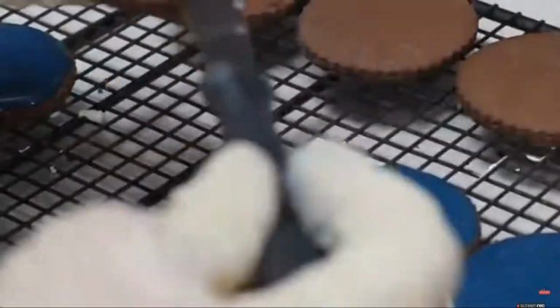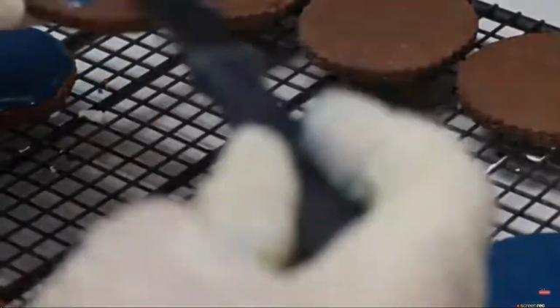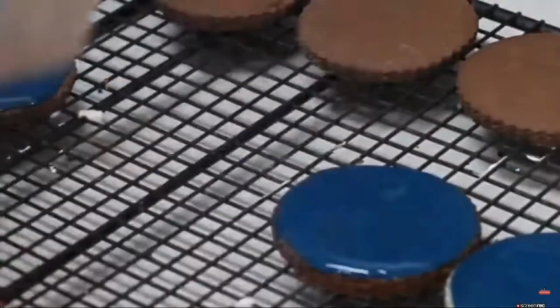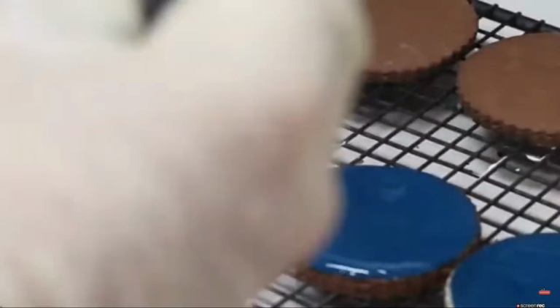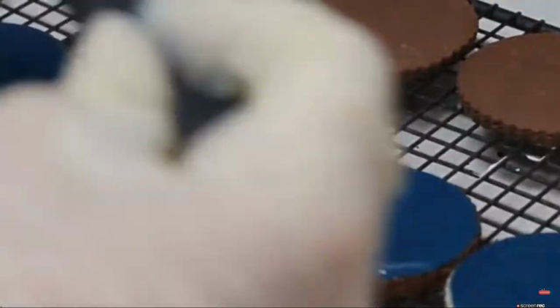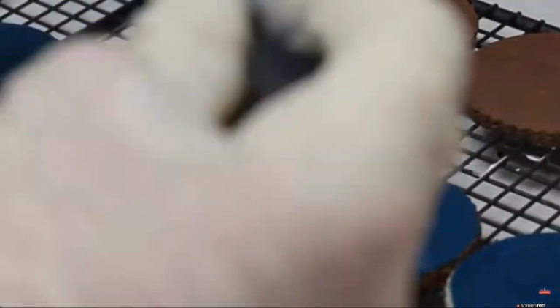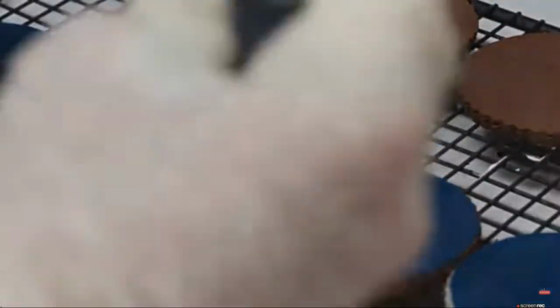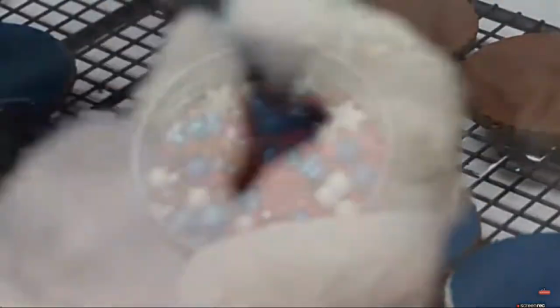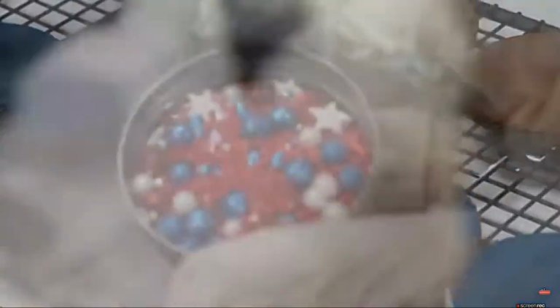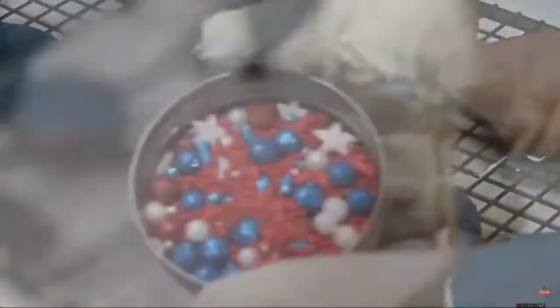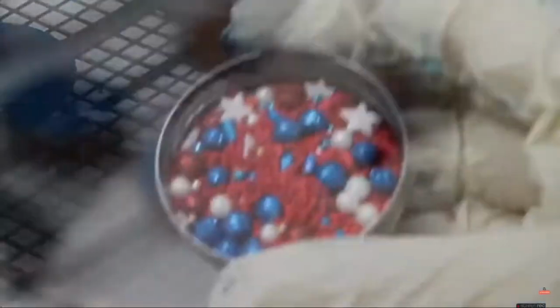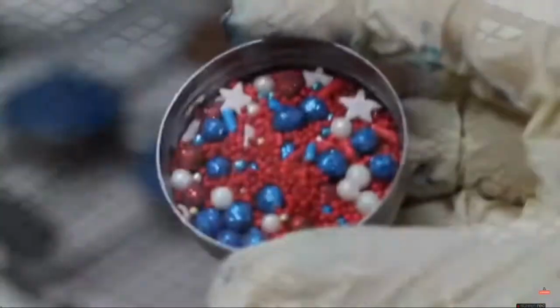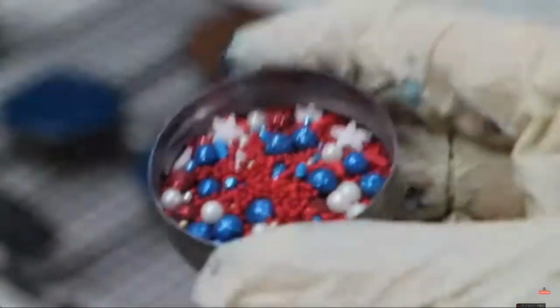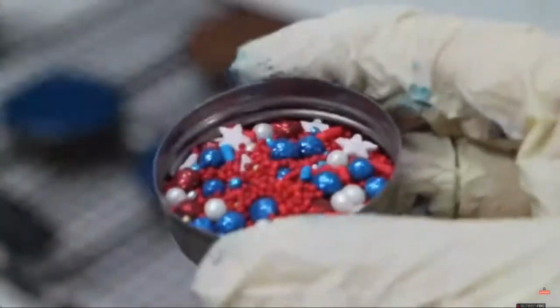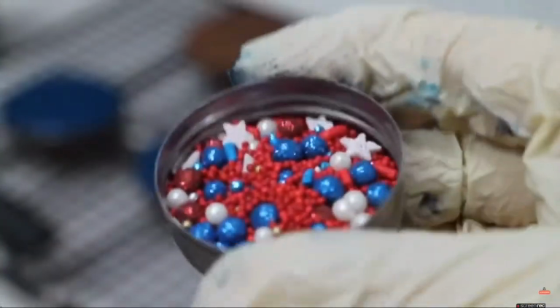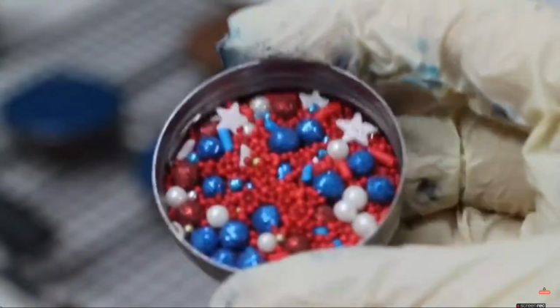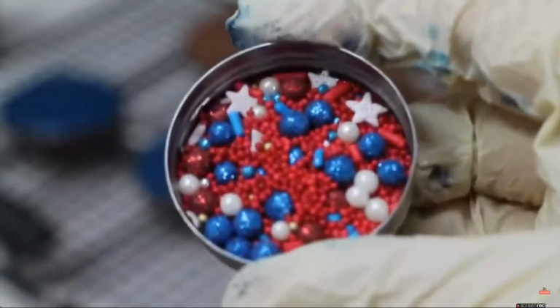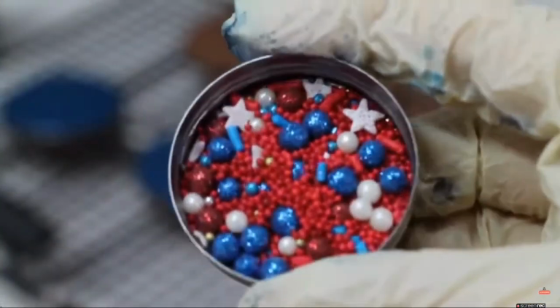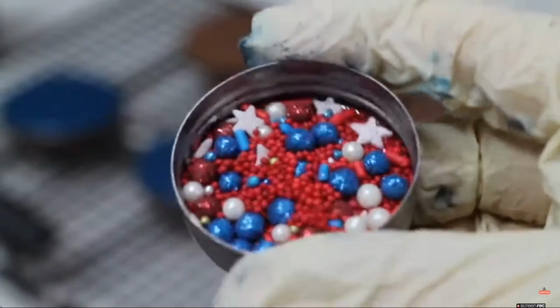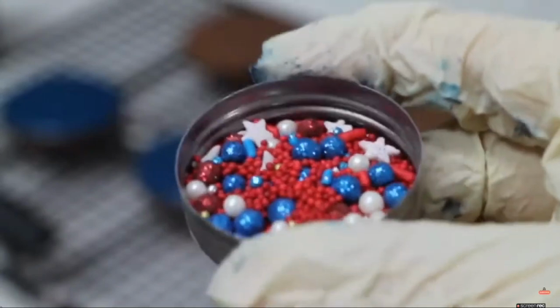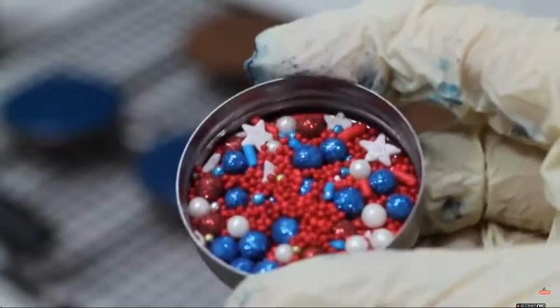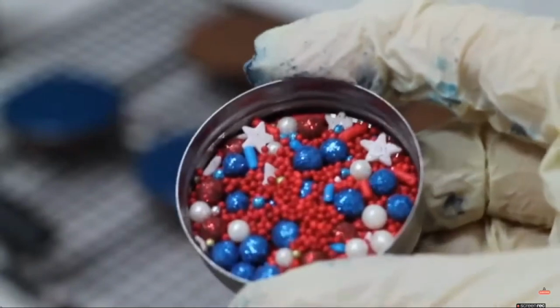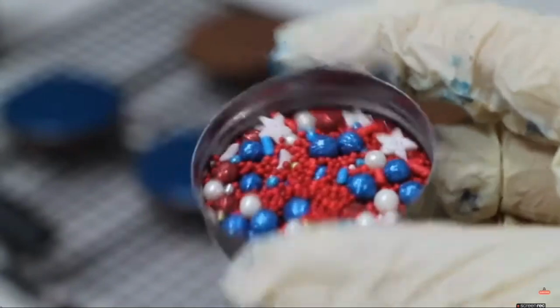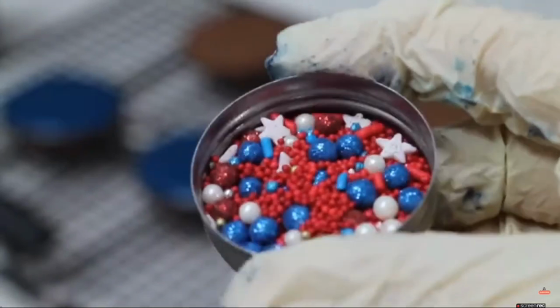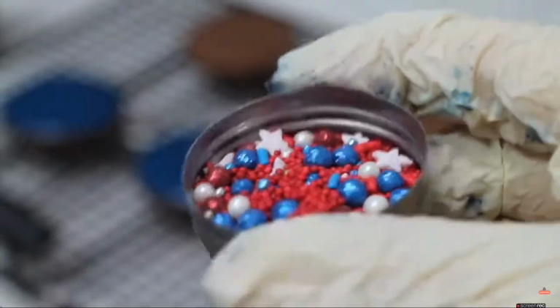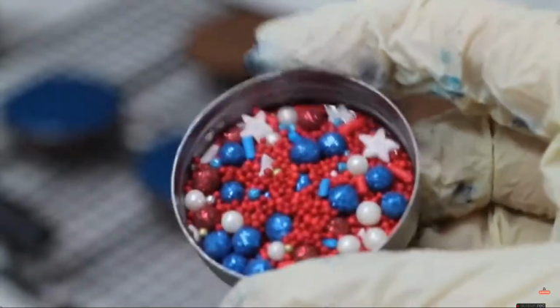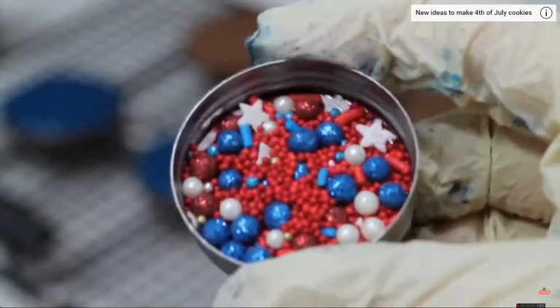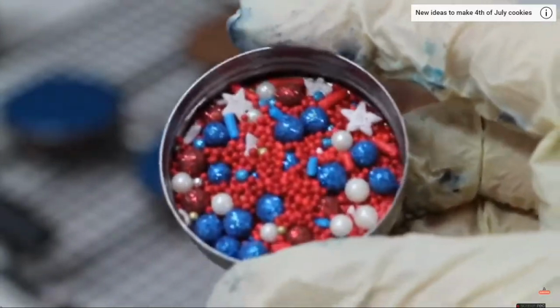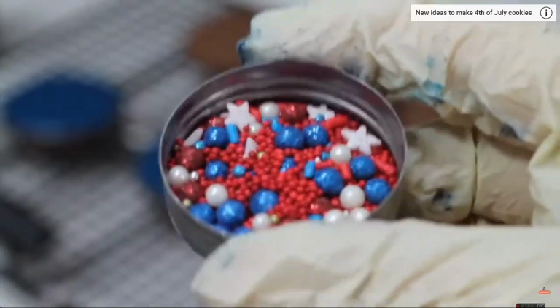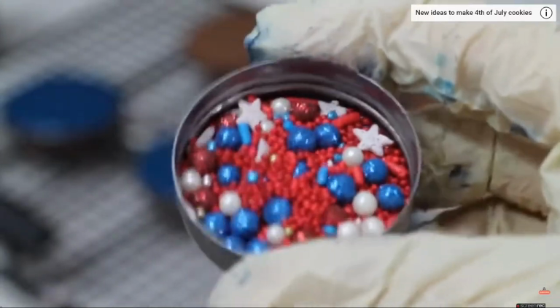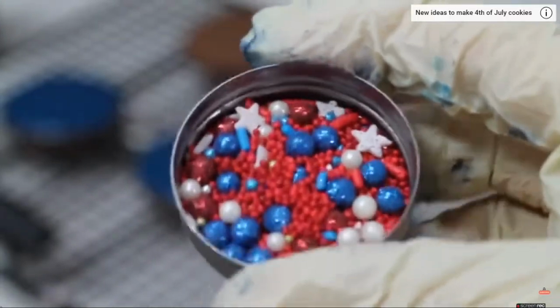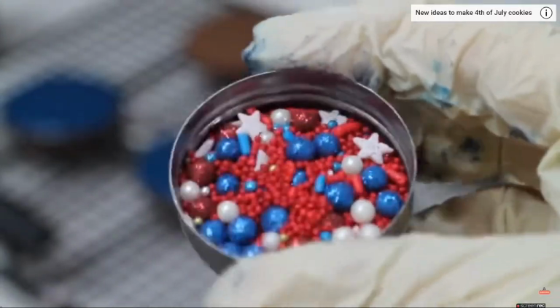Now I am going to add some patriotic sprinkles.